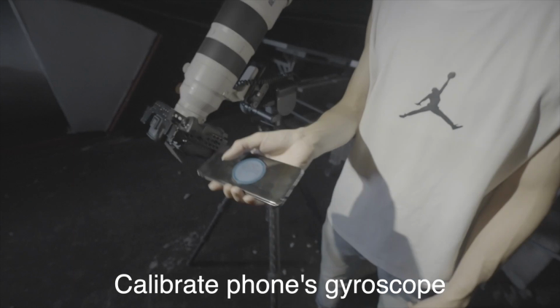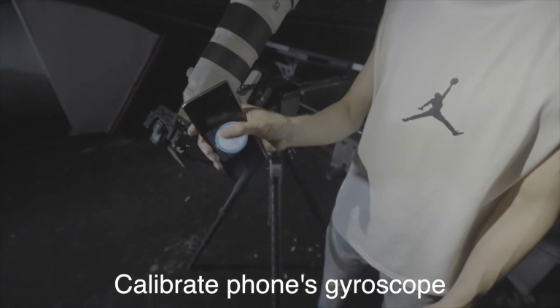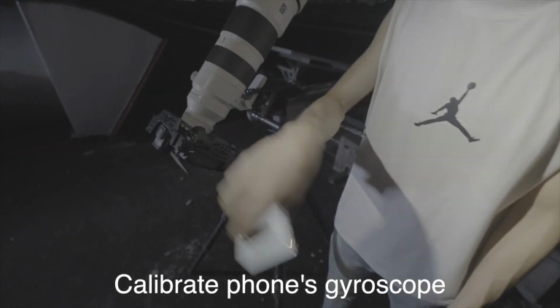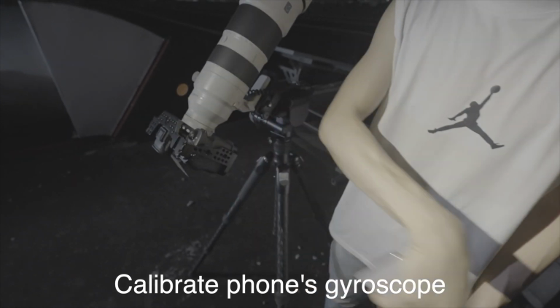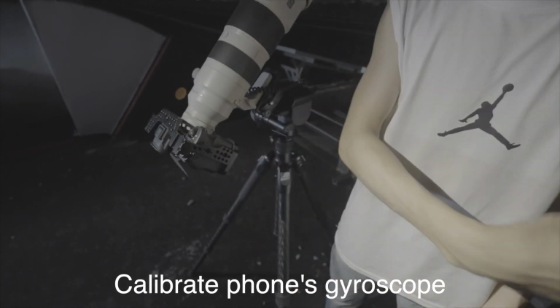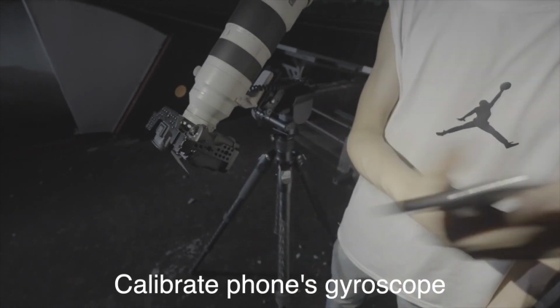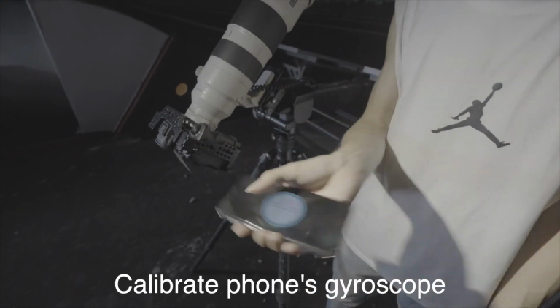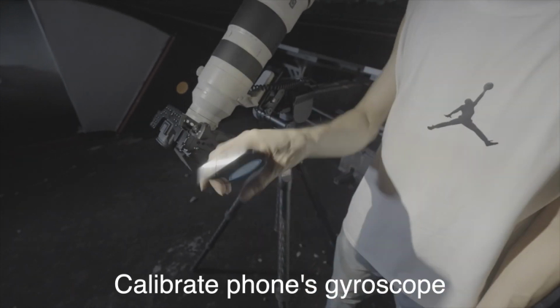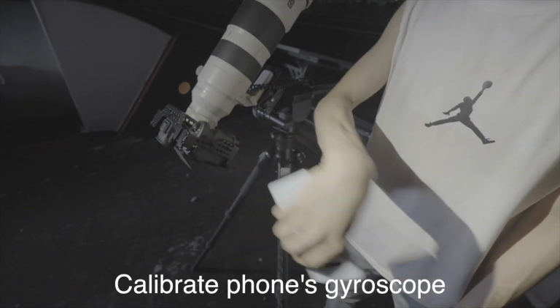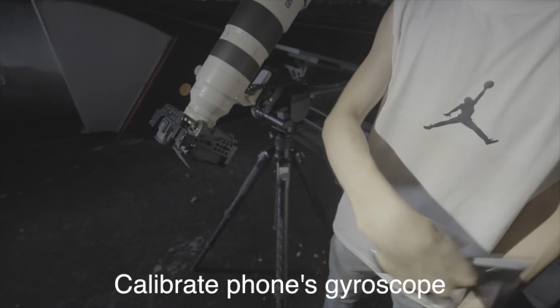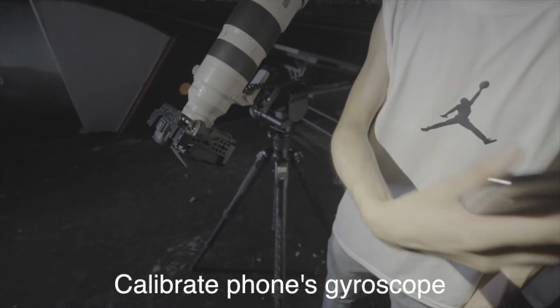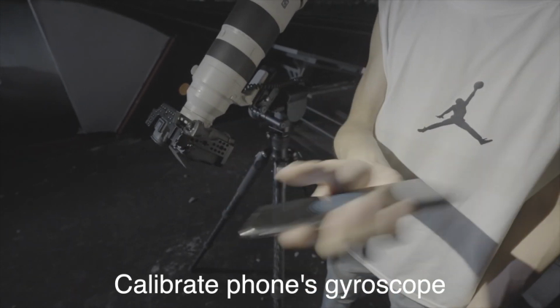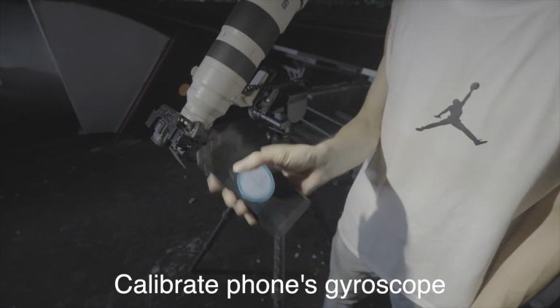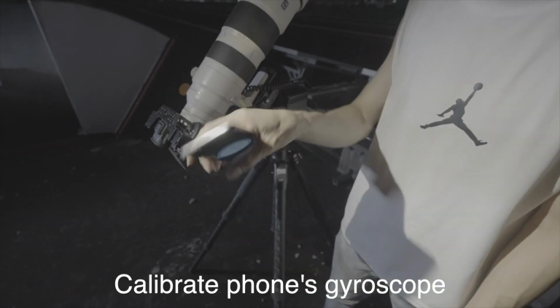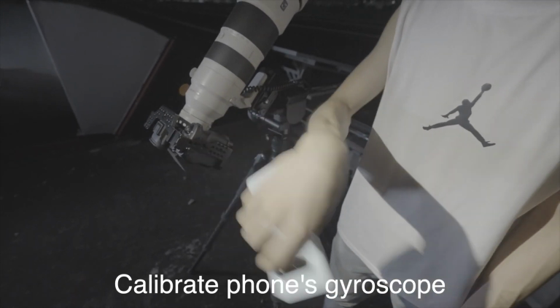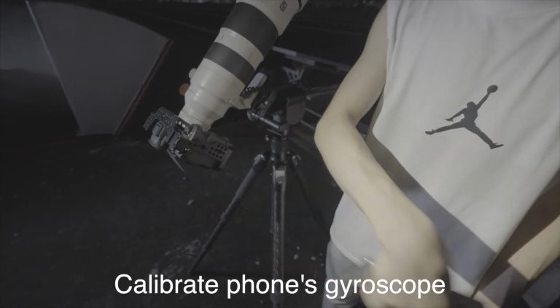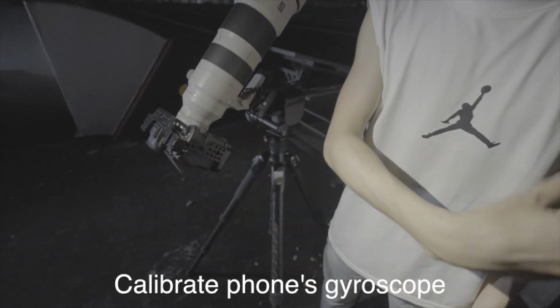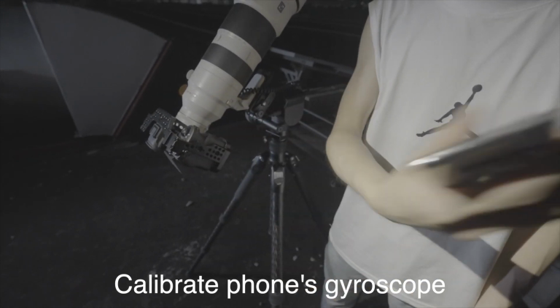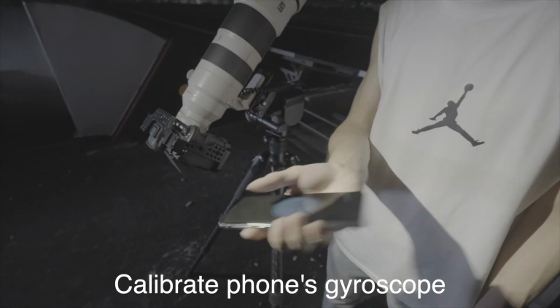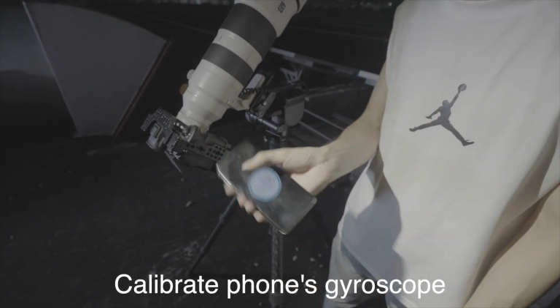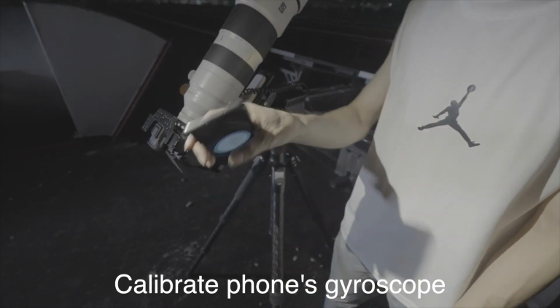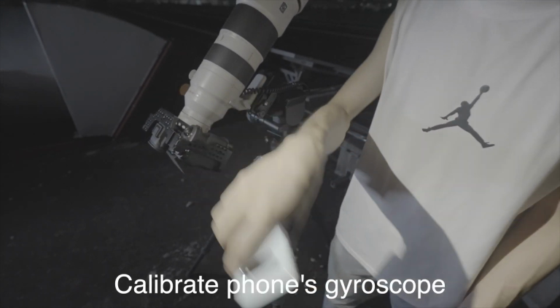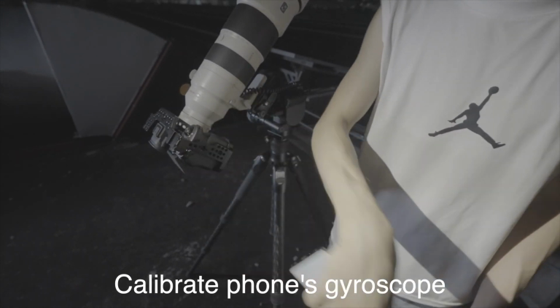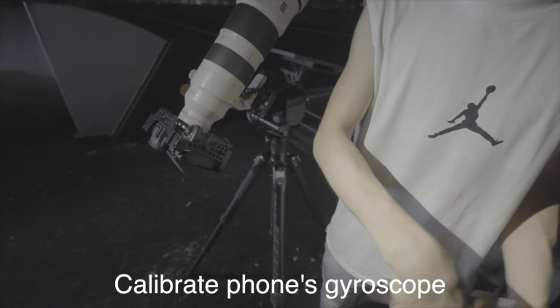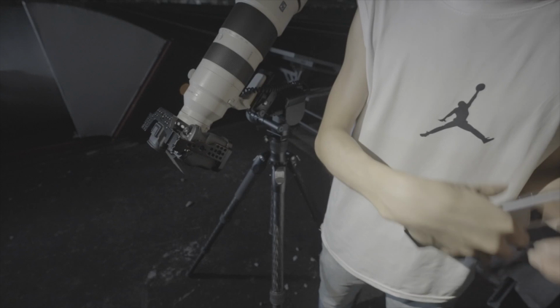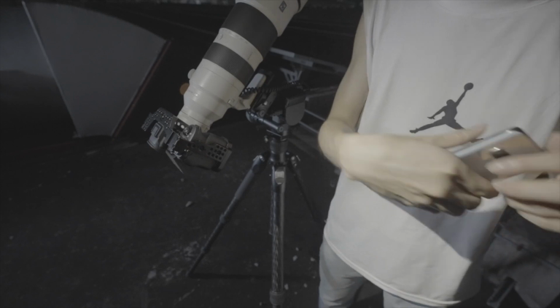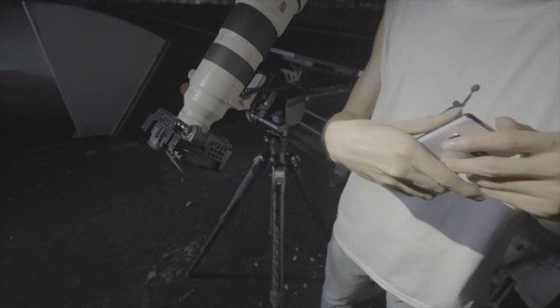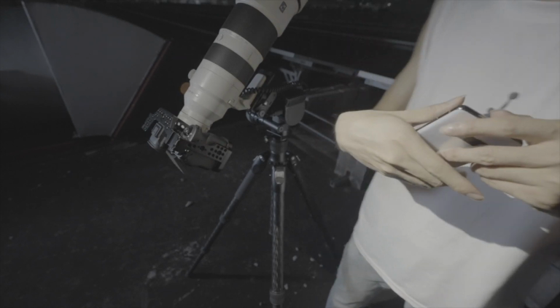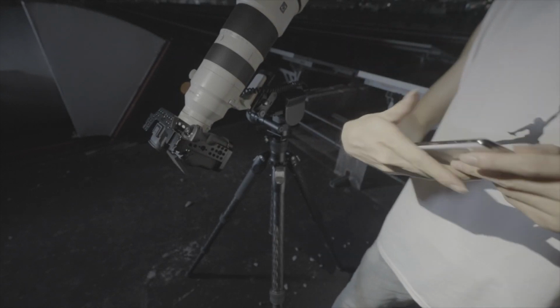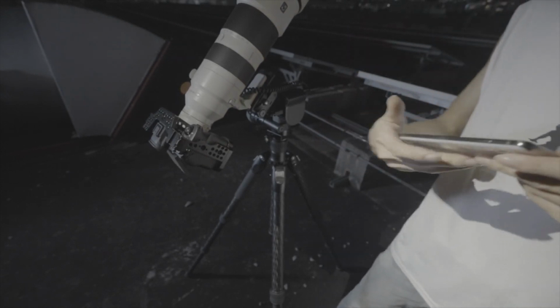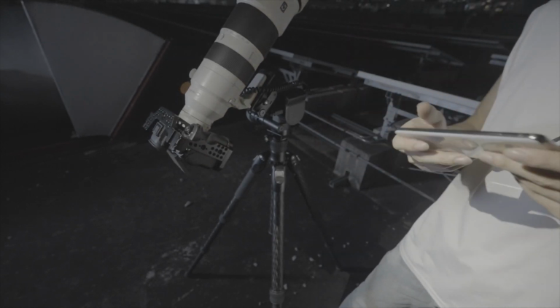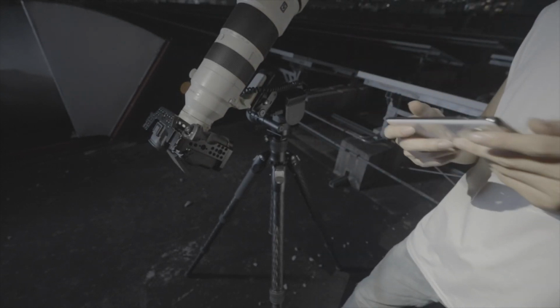Before we start, we need to use the app to calibrate the gyroscope of the phone to make the compass more accurate.